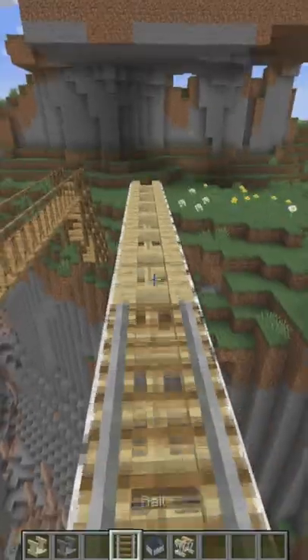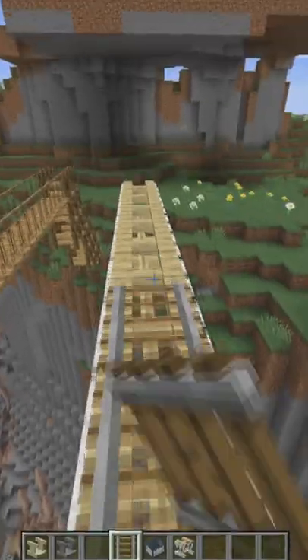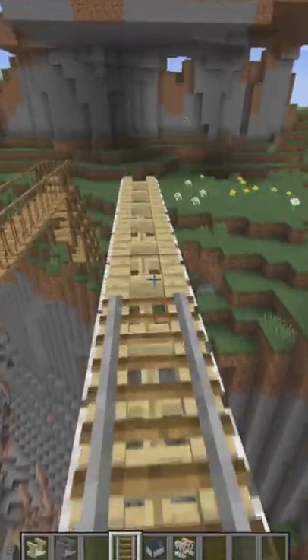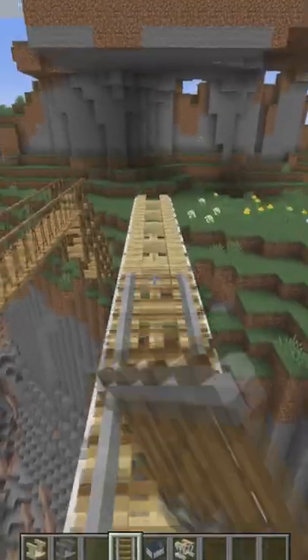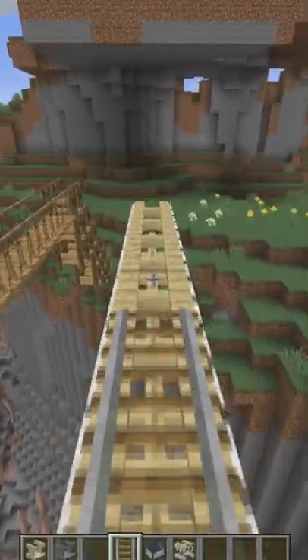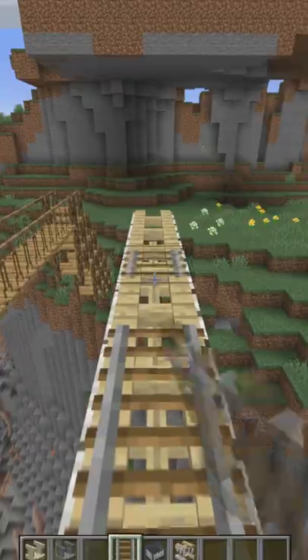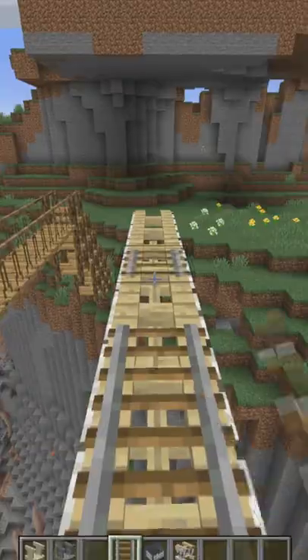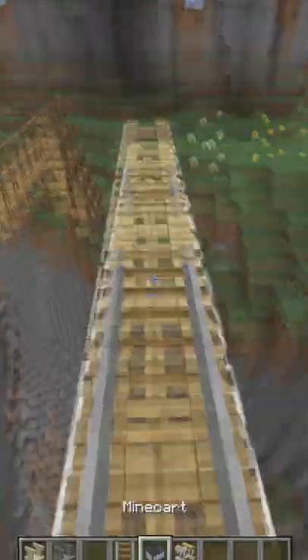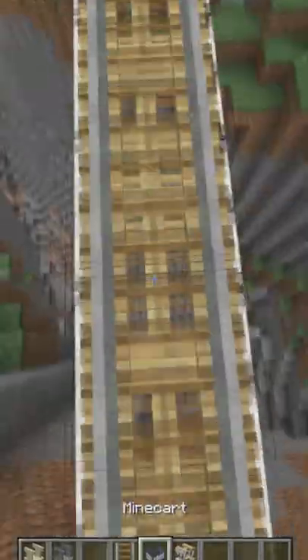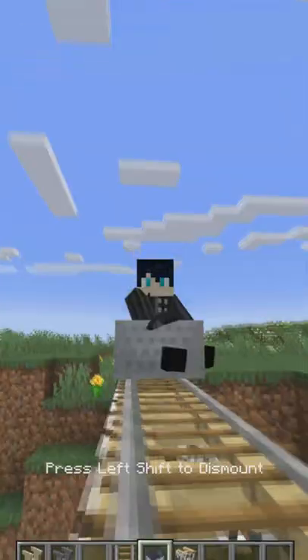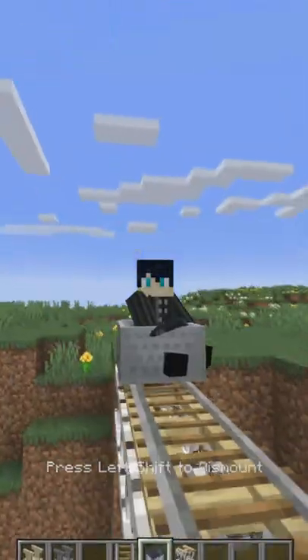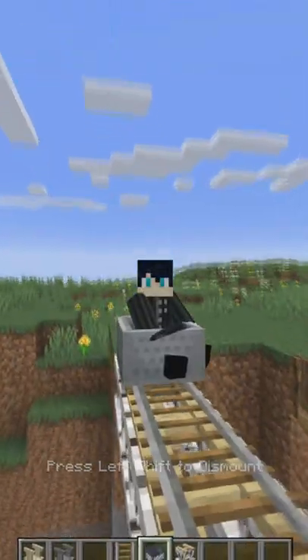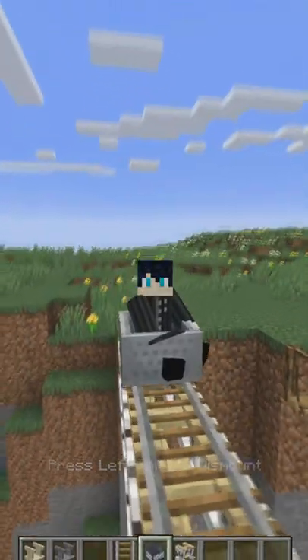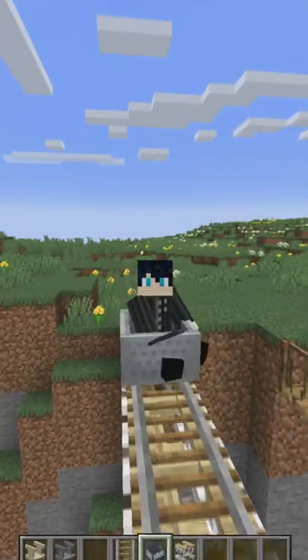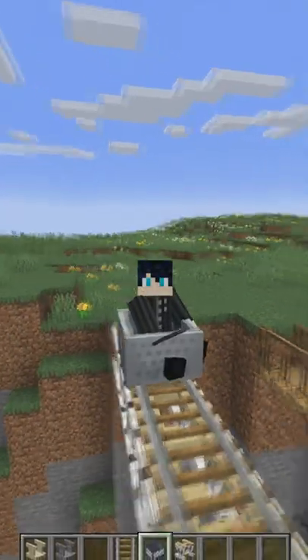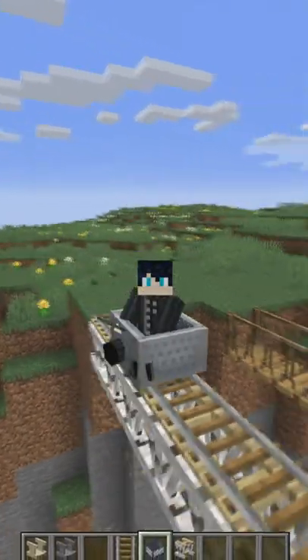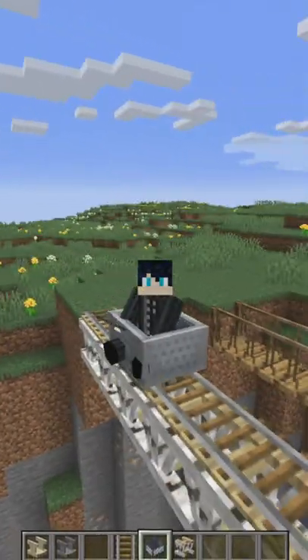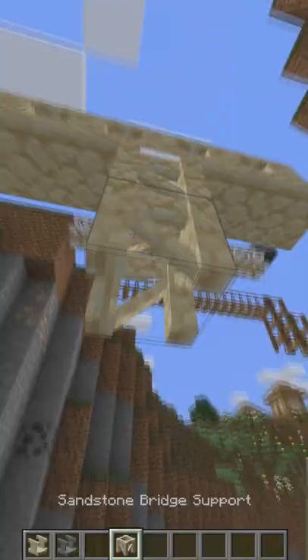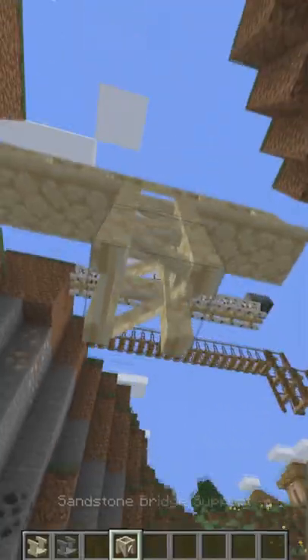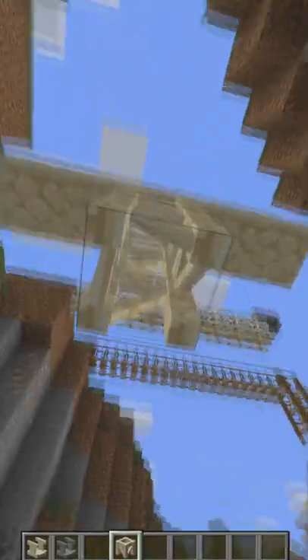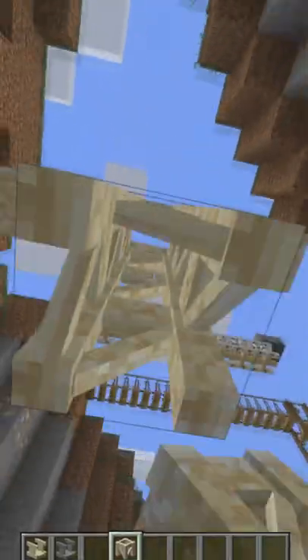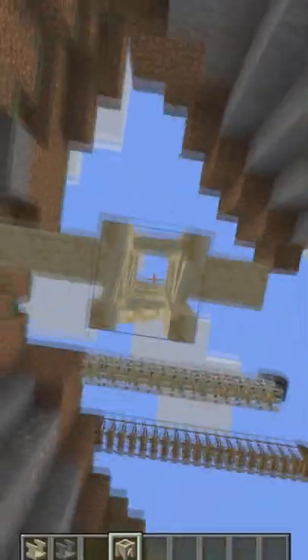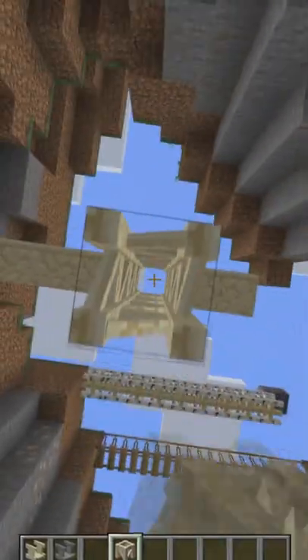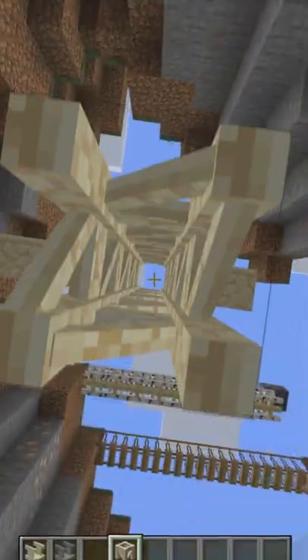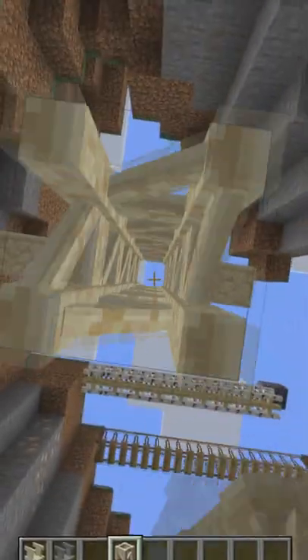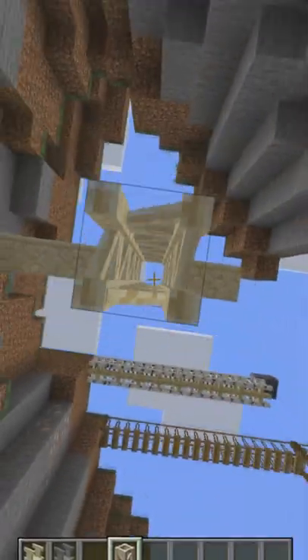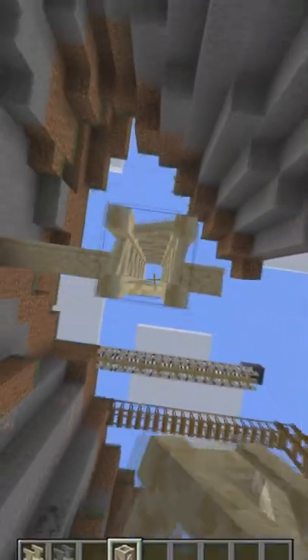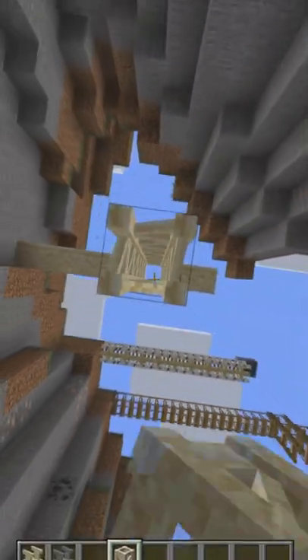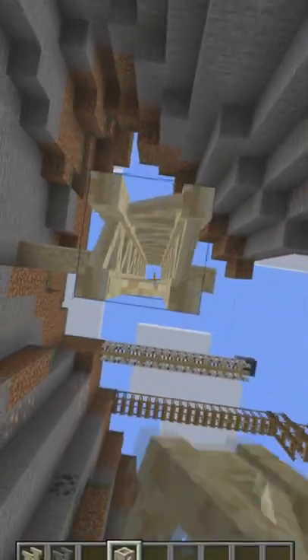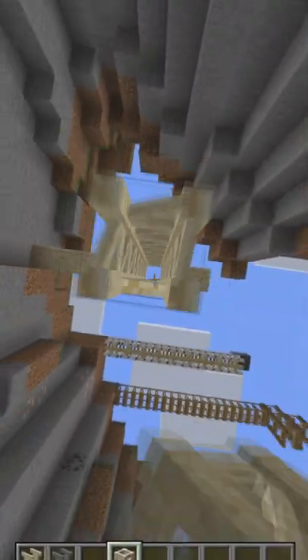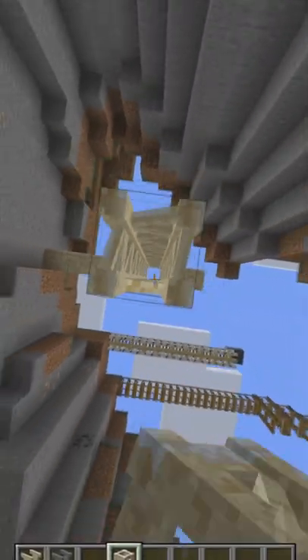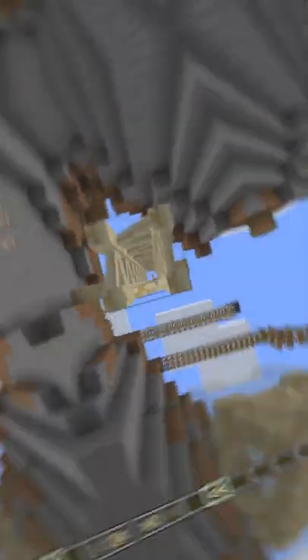Then there are bridges you can put rails on, and you can of course drive on them. Also, you can build pillars for bridges, such as the sandstone bridge.